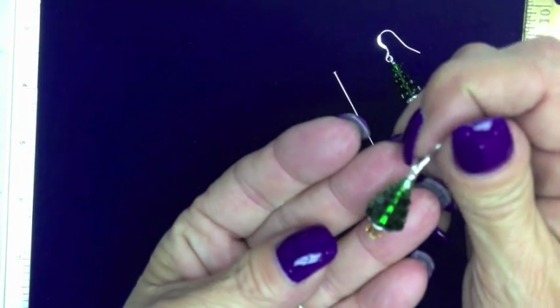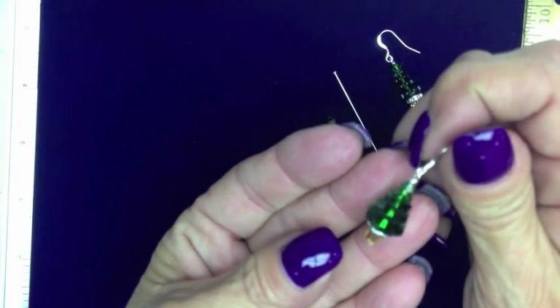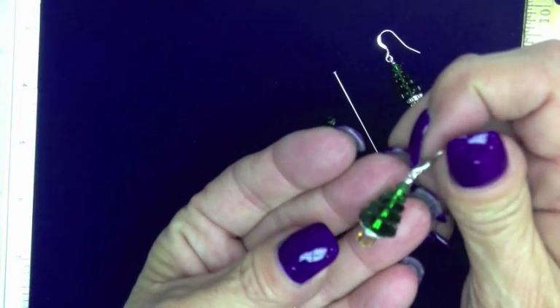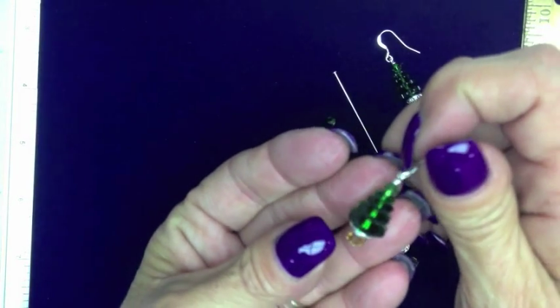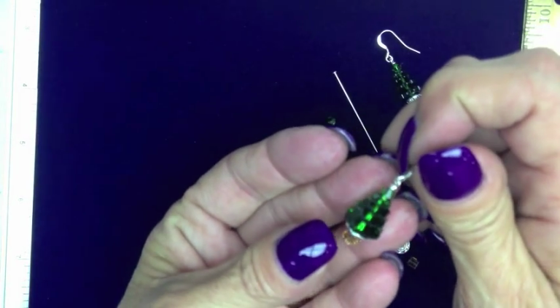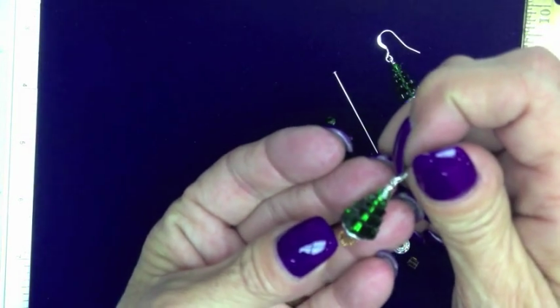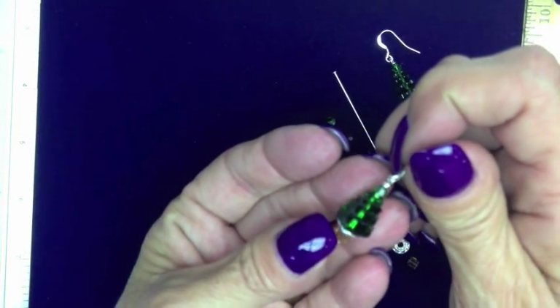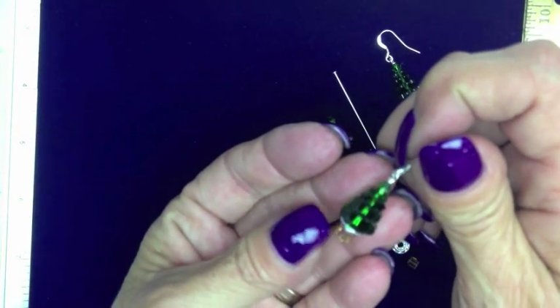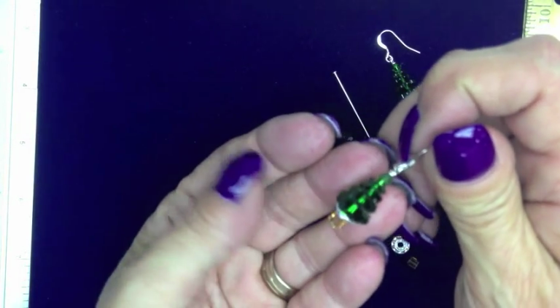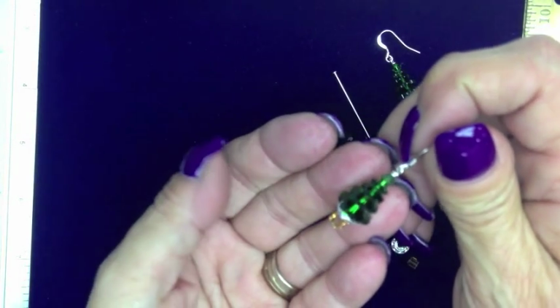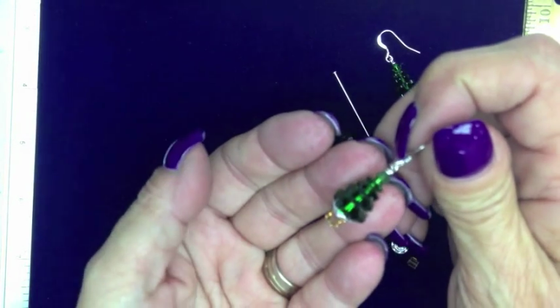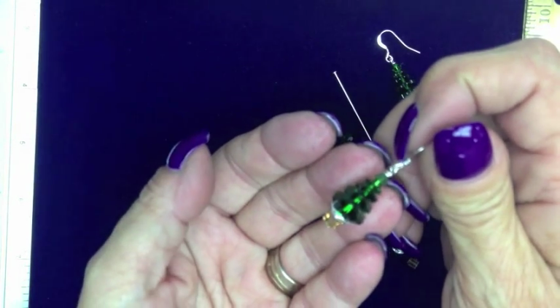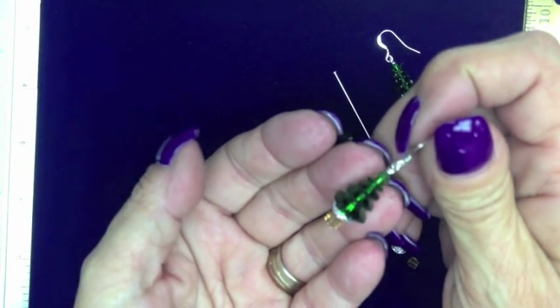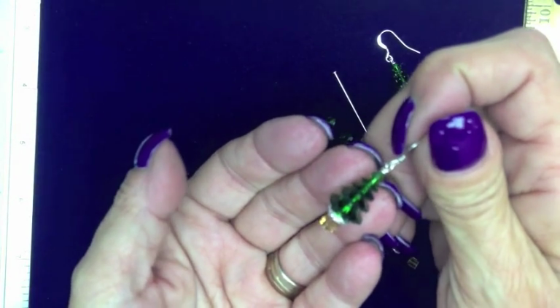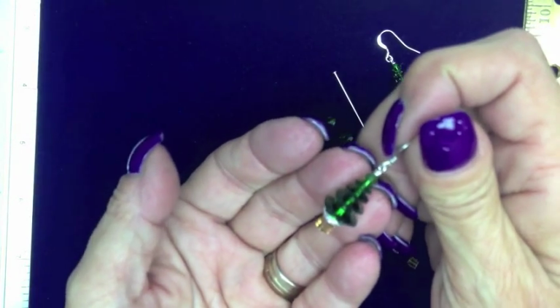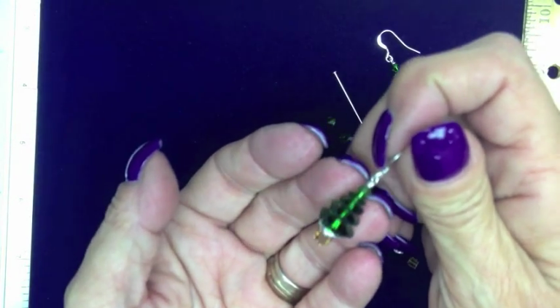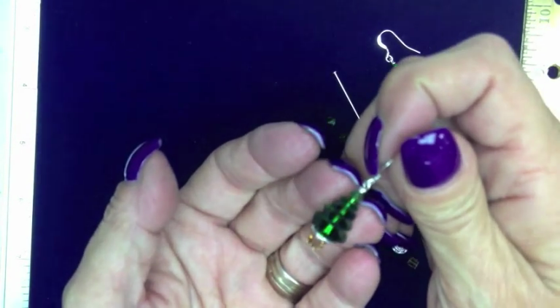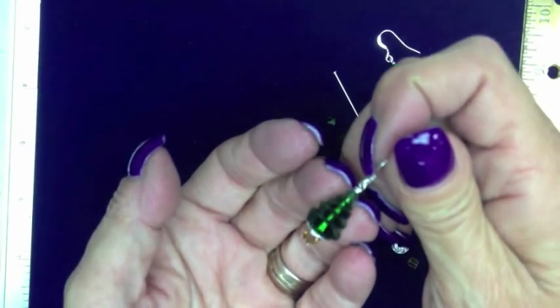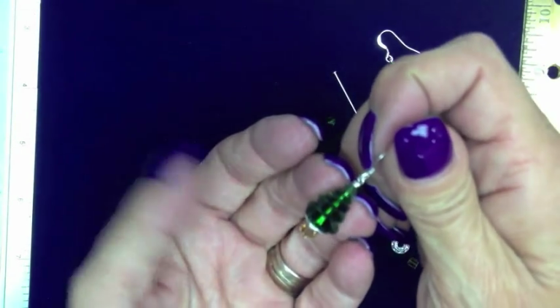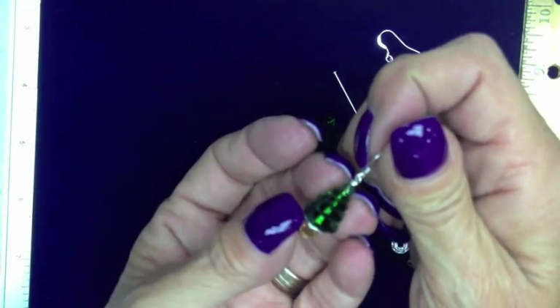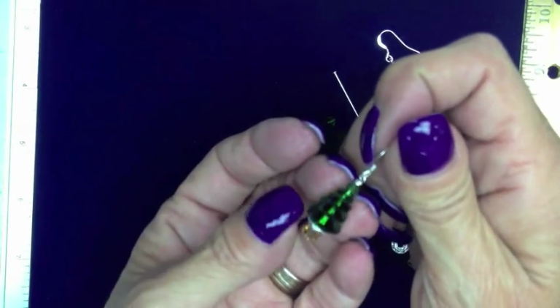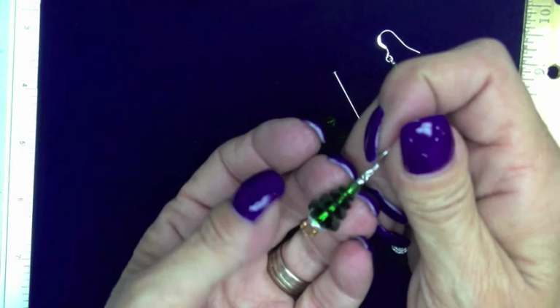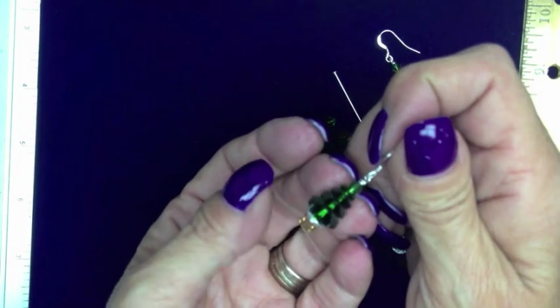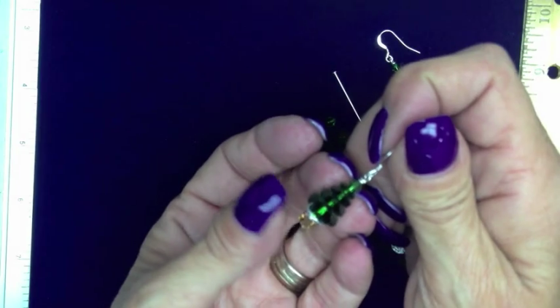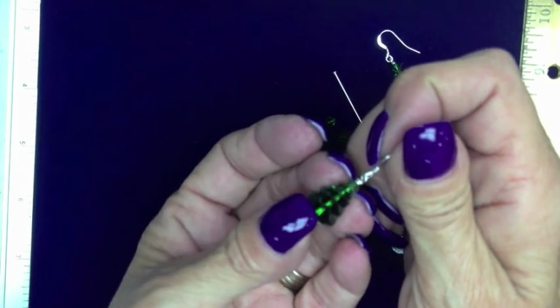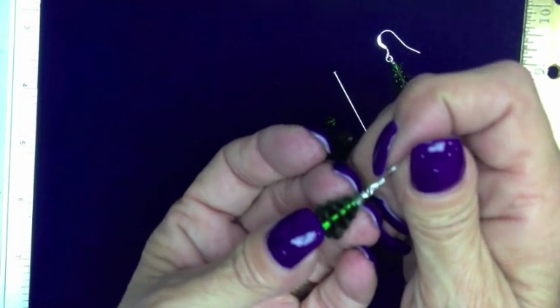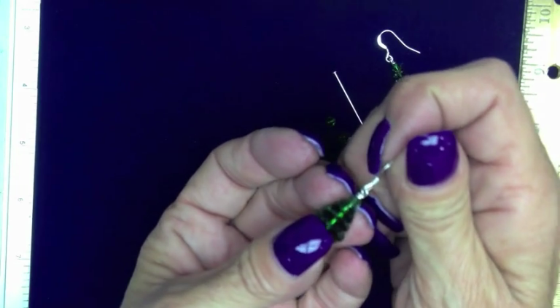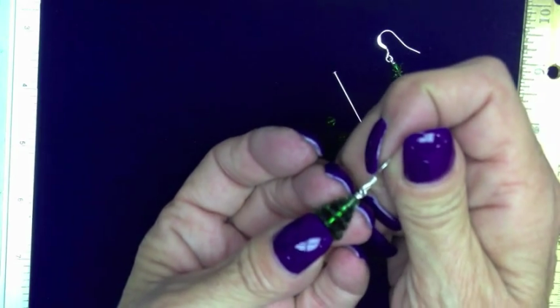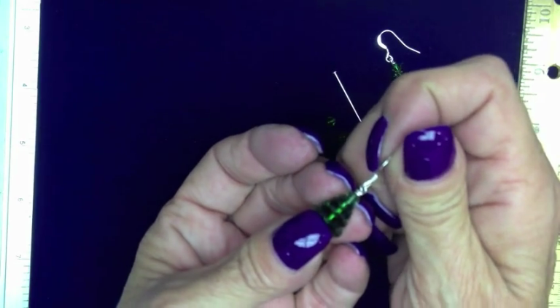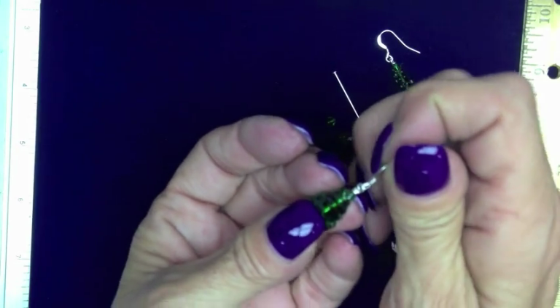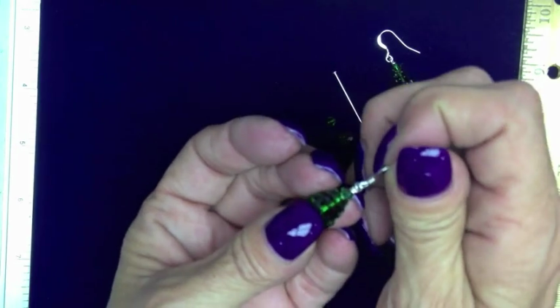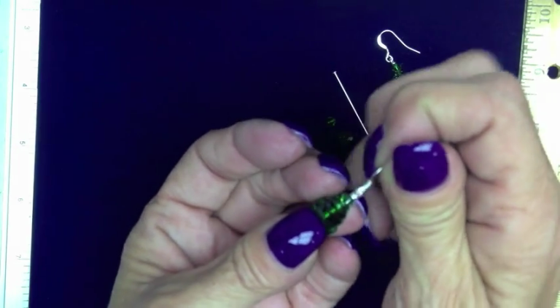It is the Dark Moss Green Christmas Tree Holiday Kit, also with a pendant.